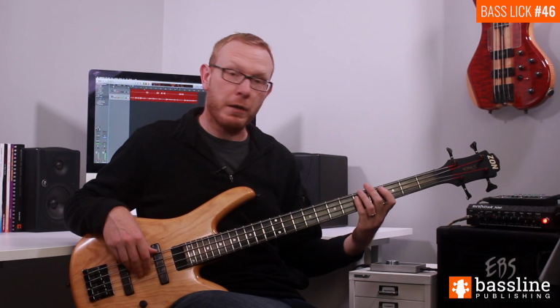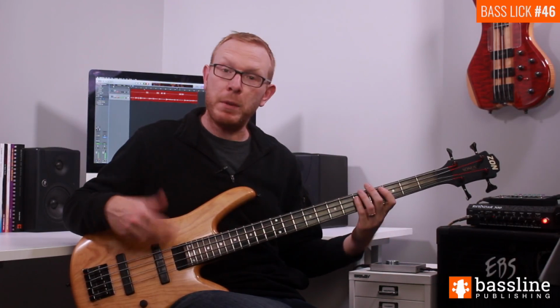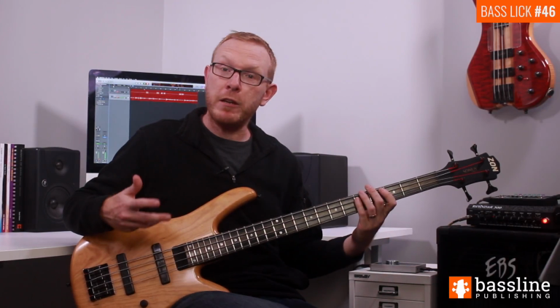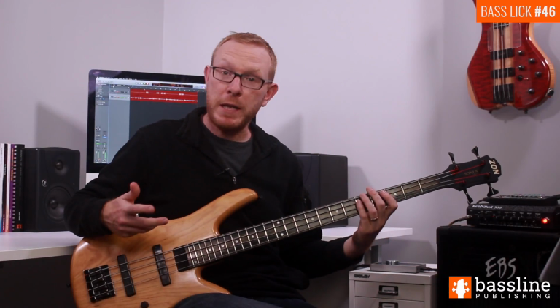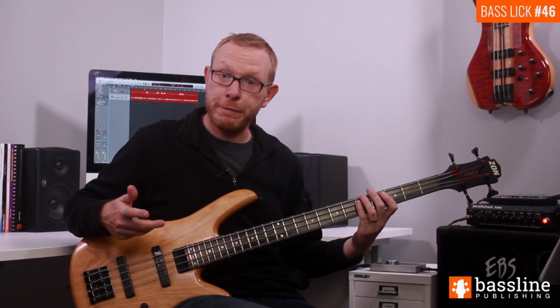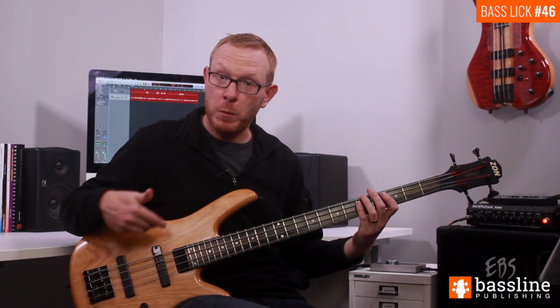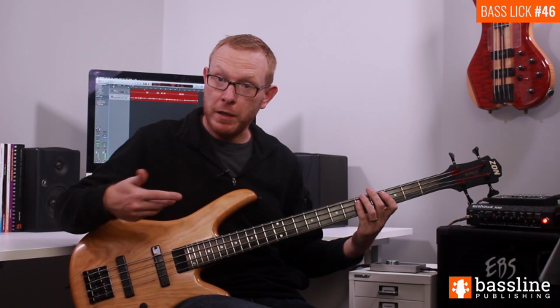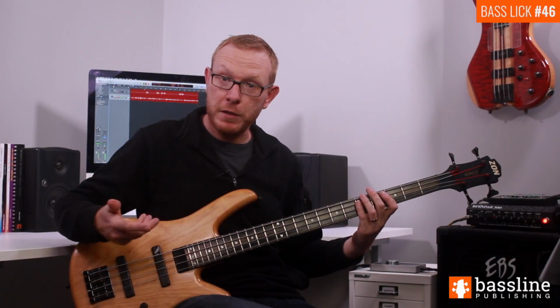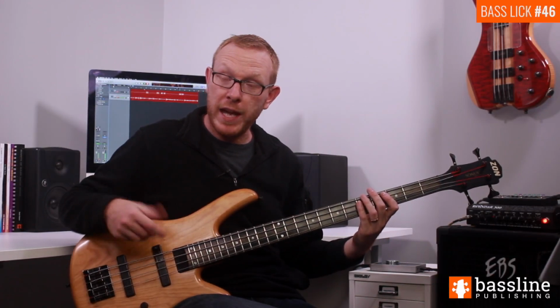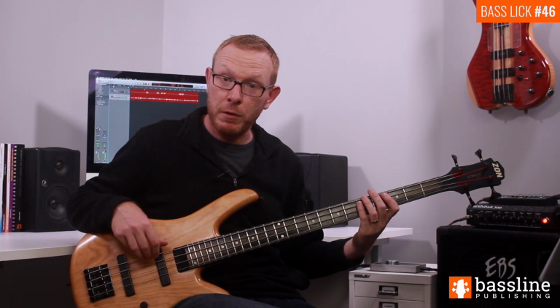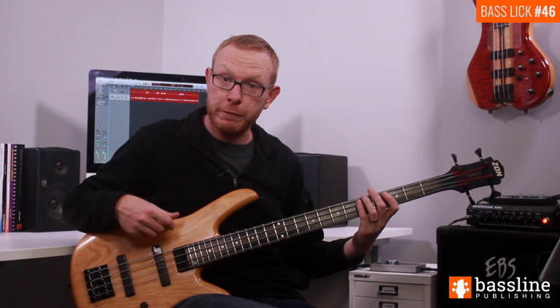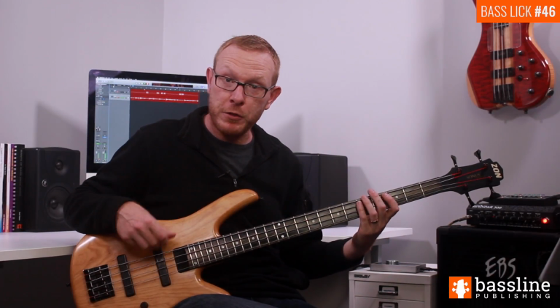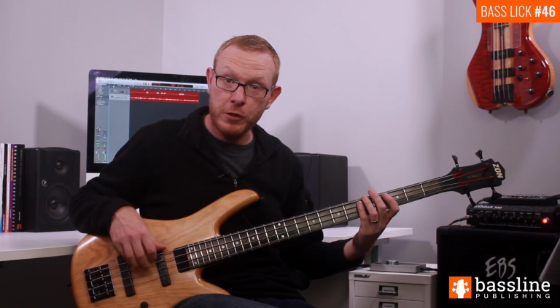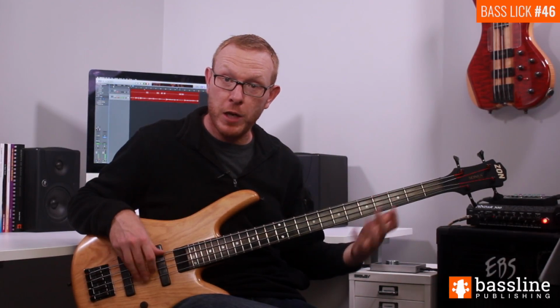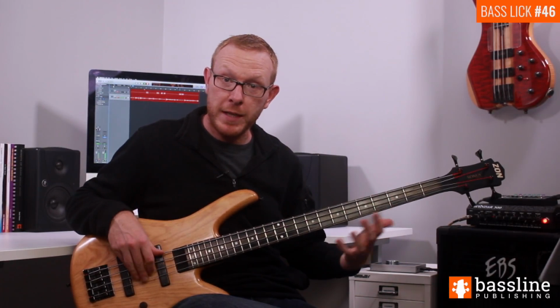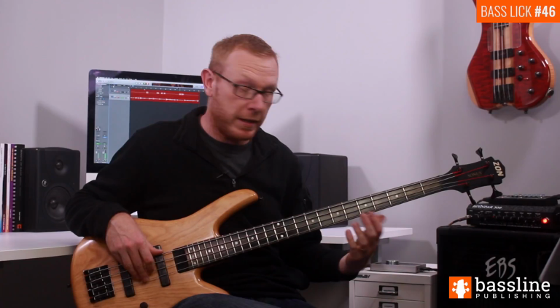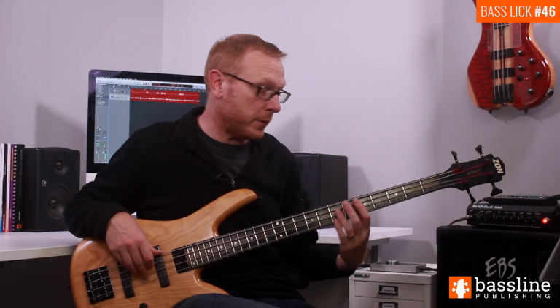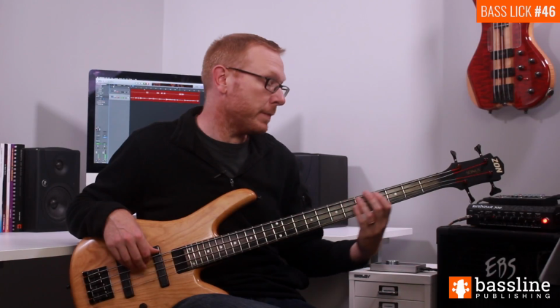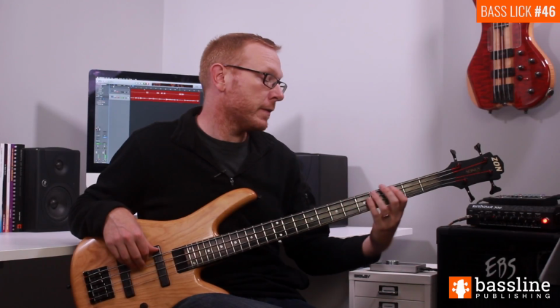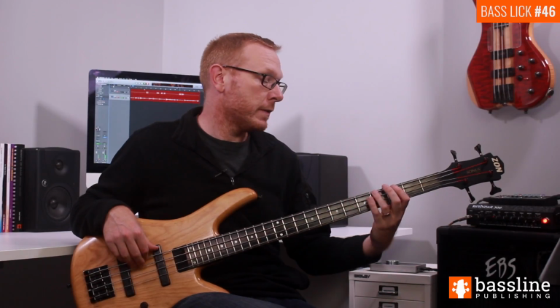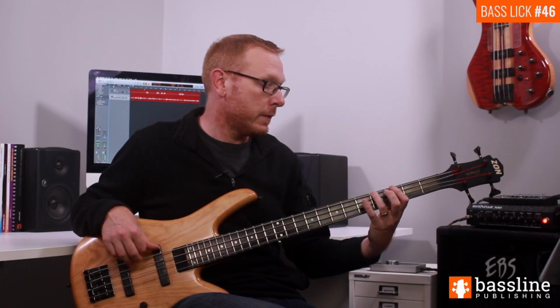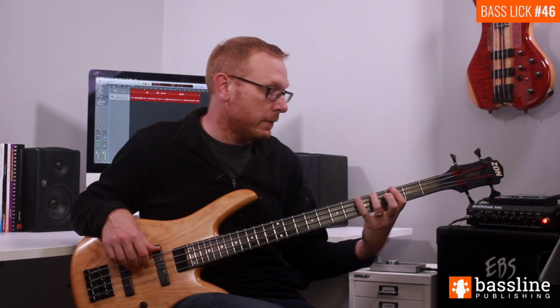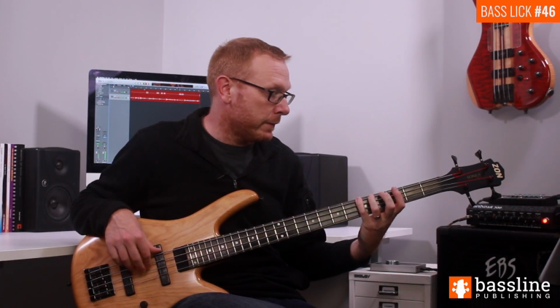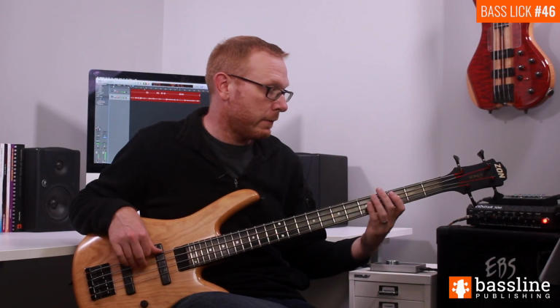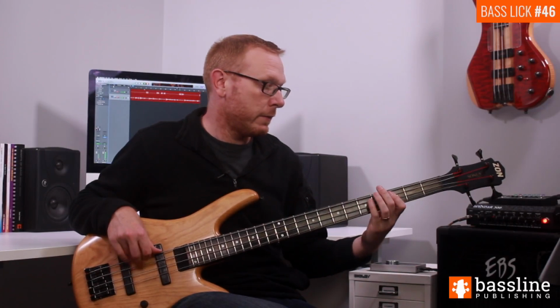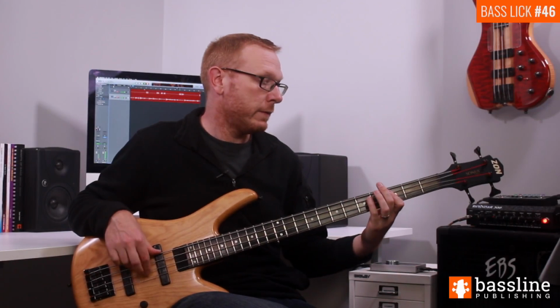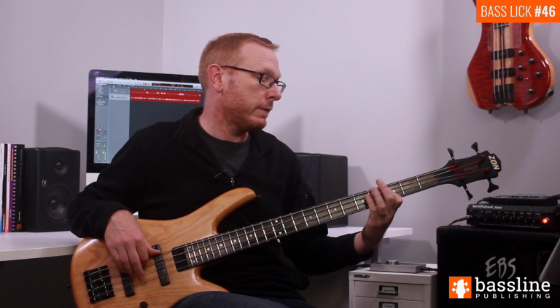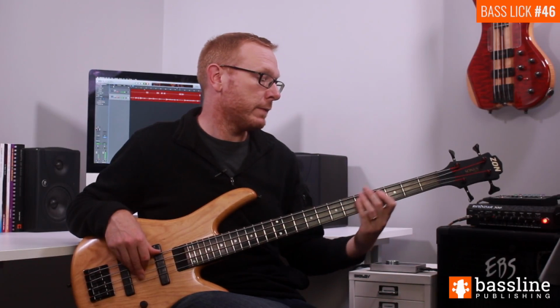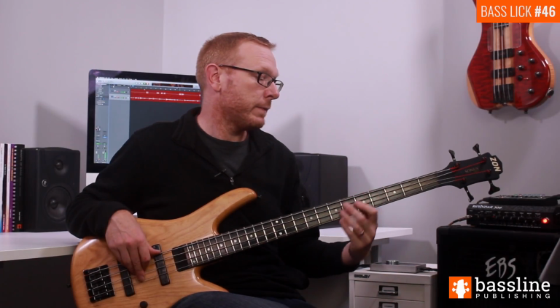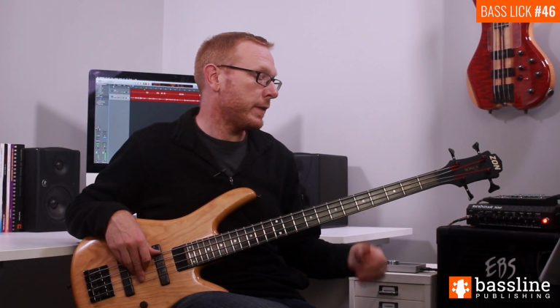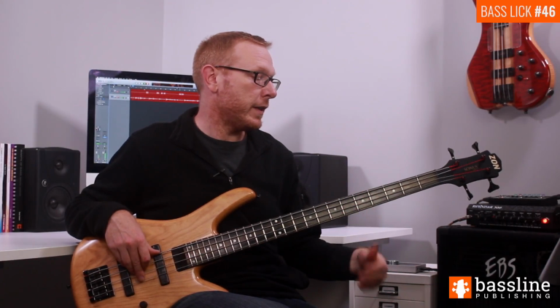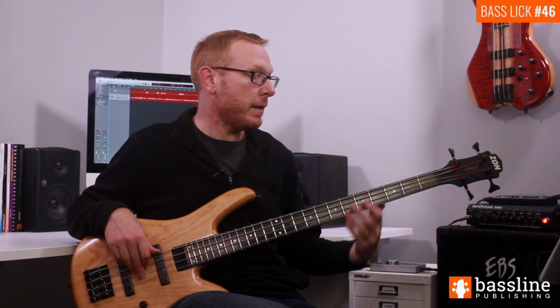I'm going to play you beat four, but I'm going to do the hammer on from the G sharp leading into it. And again.